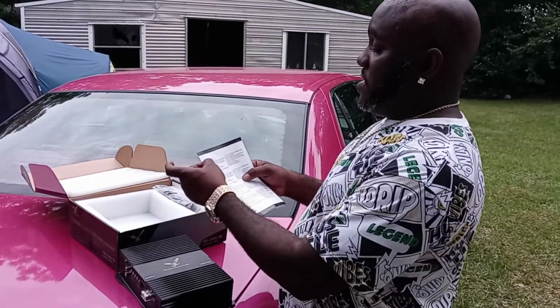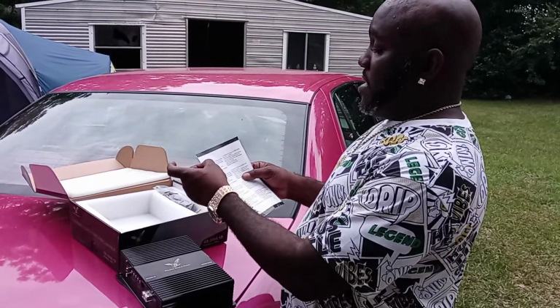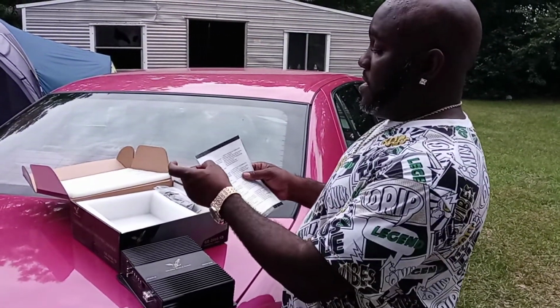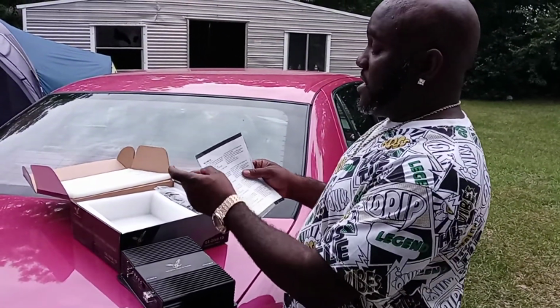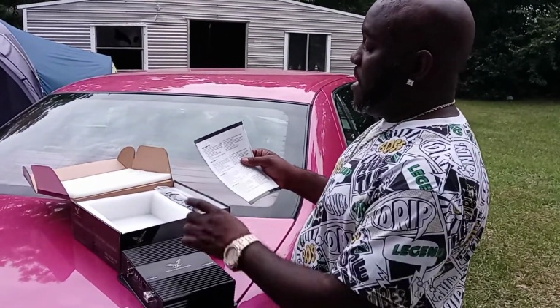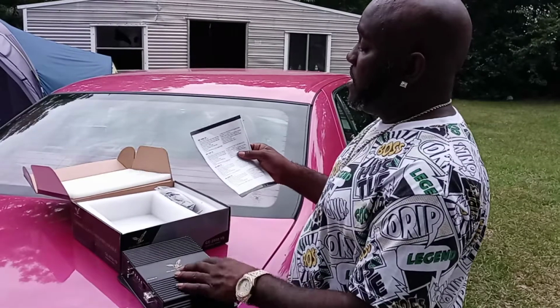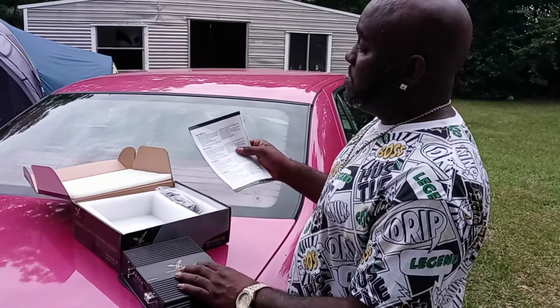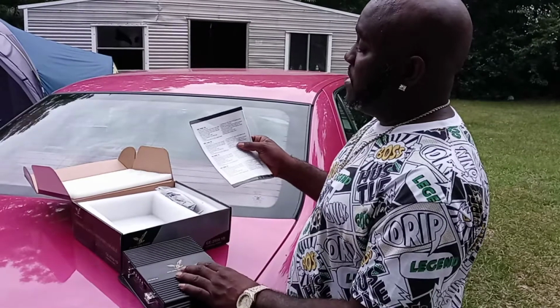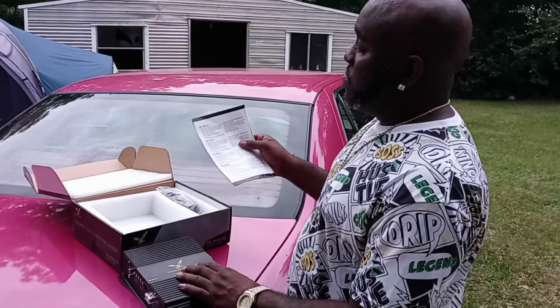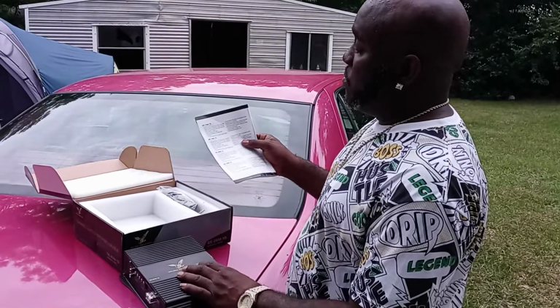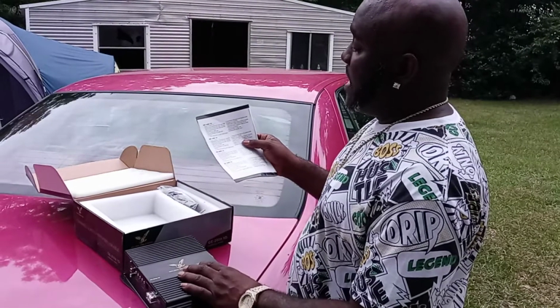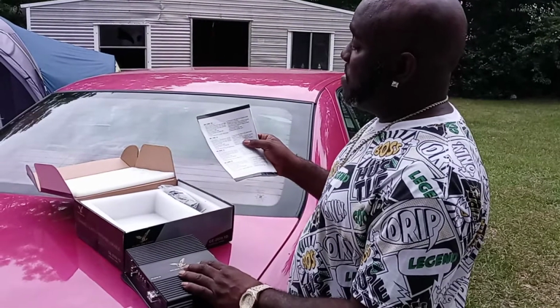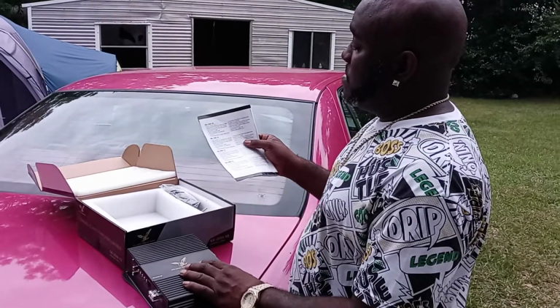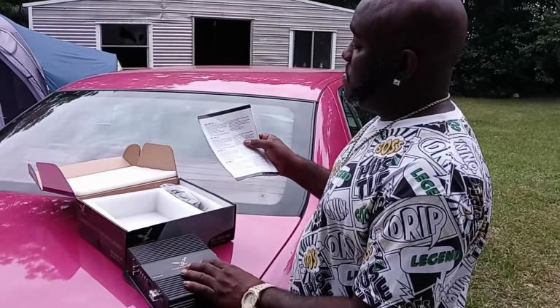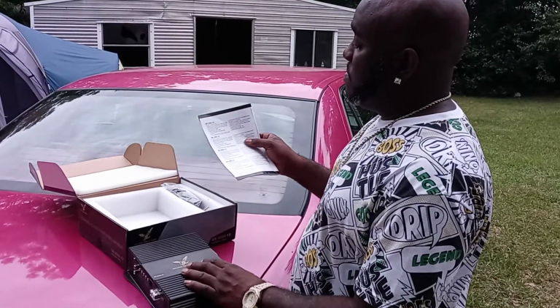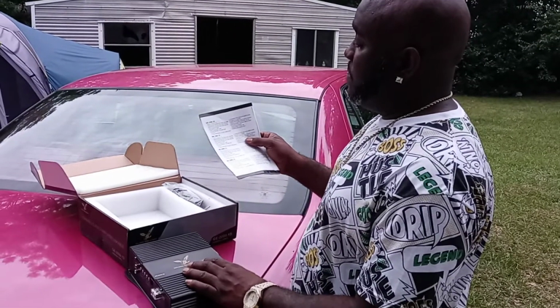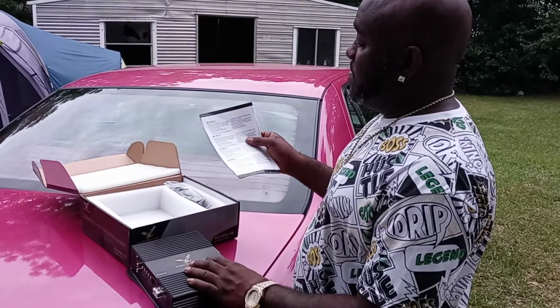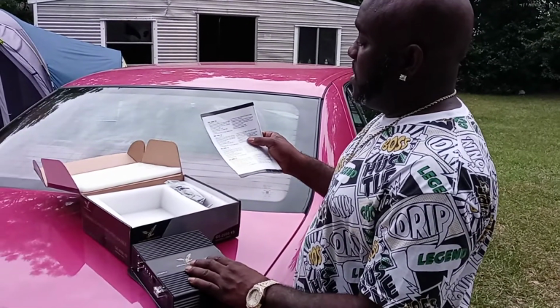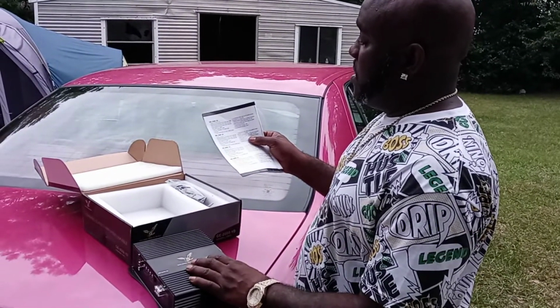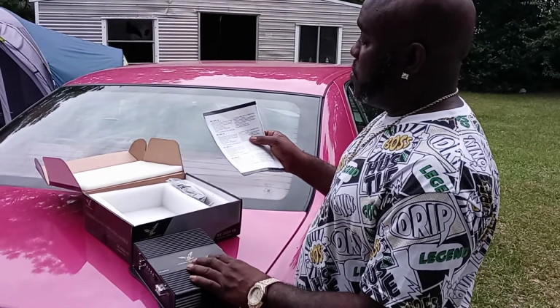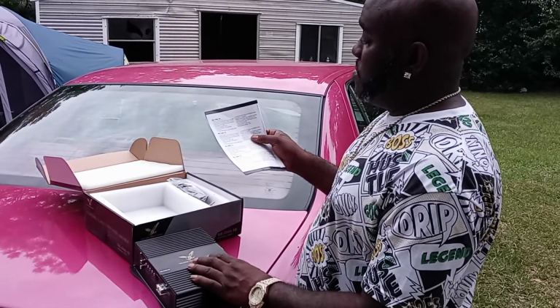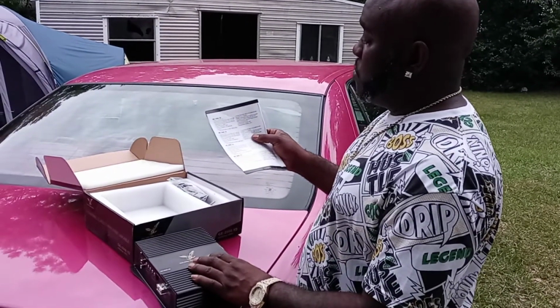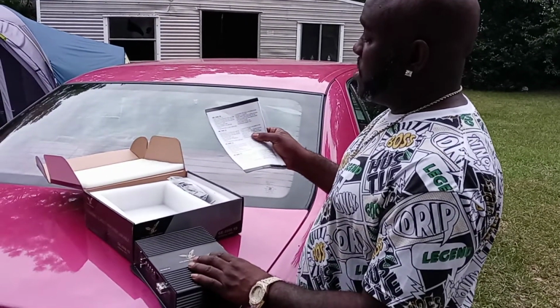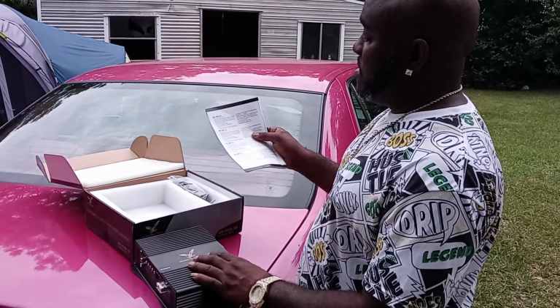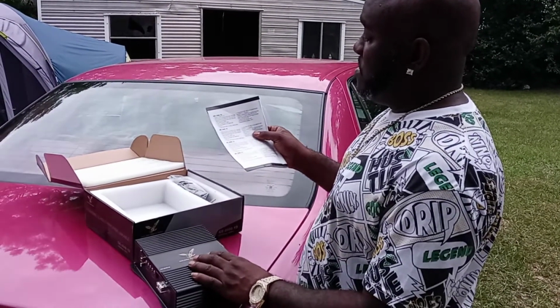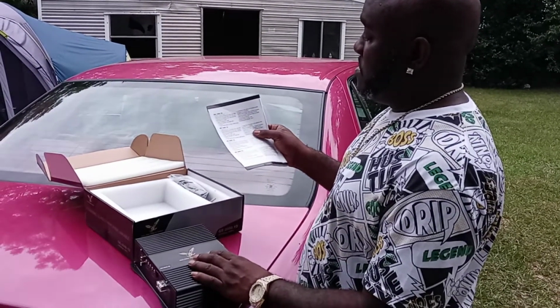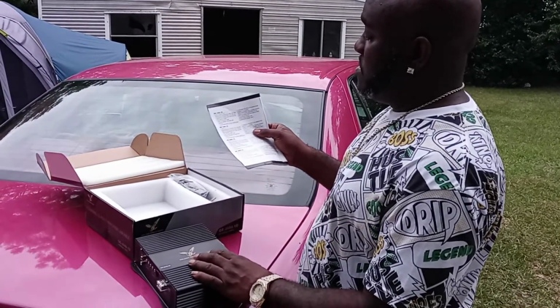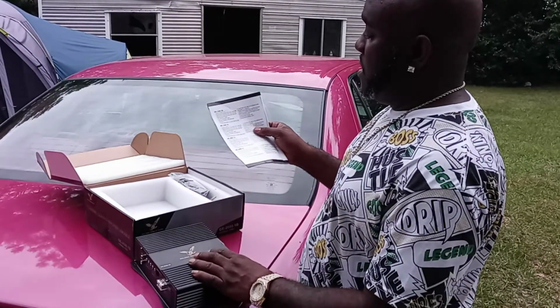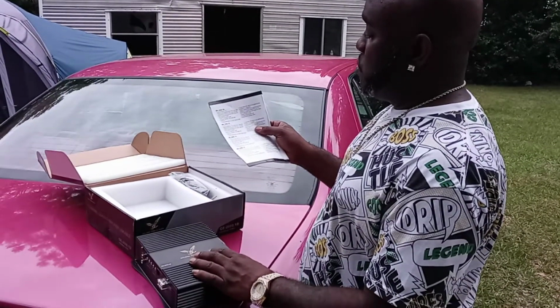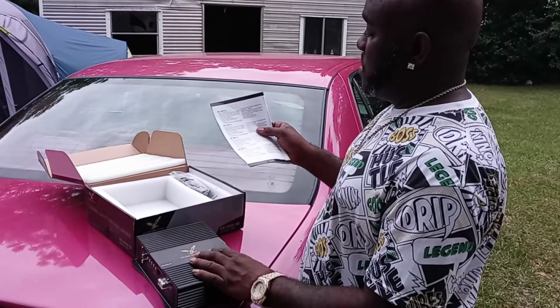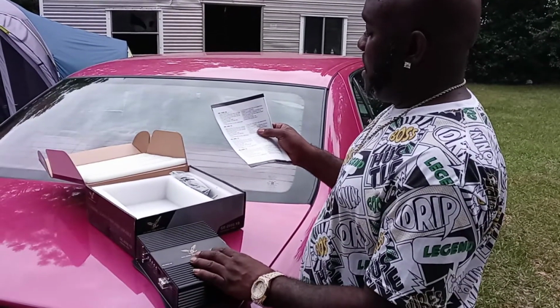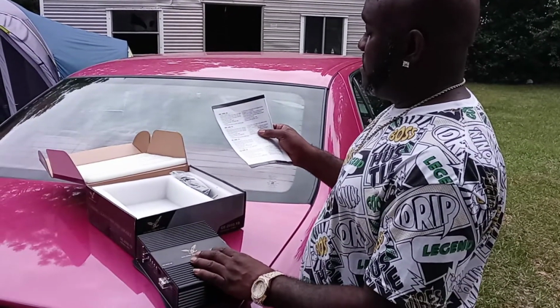This amp comes in 1,000, 1,500, 2,000, and 3,000 watts.